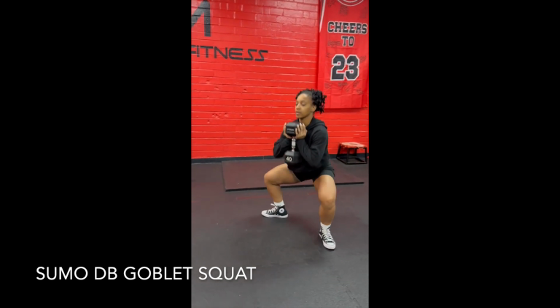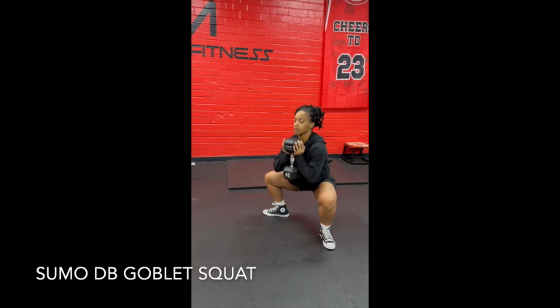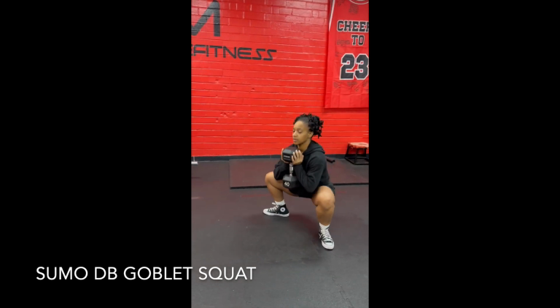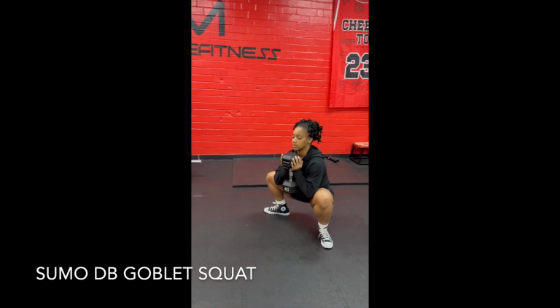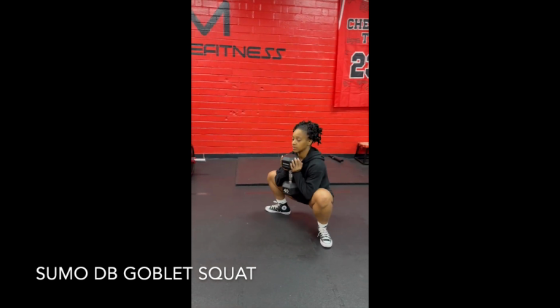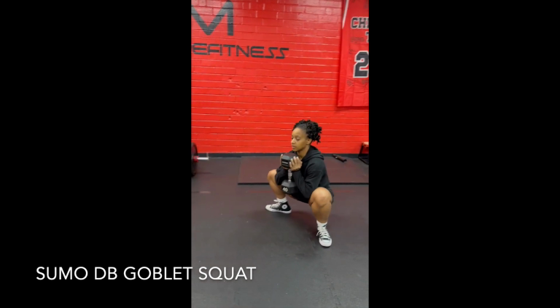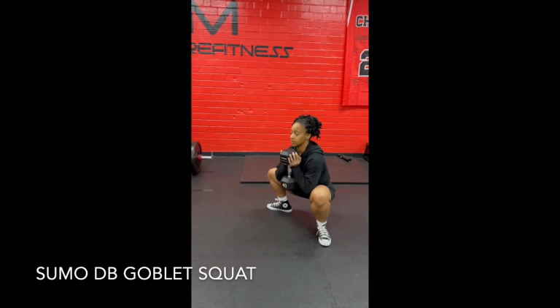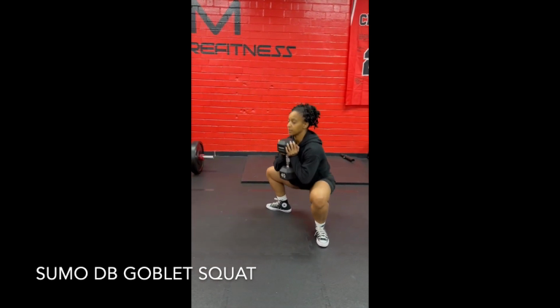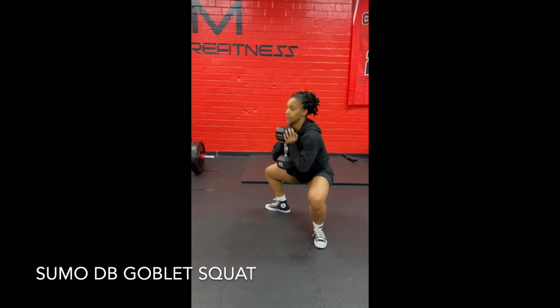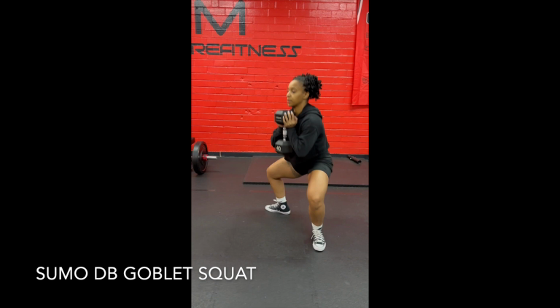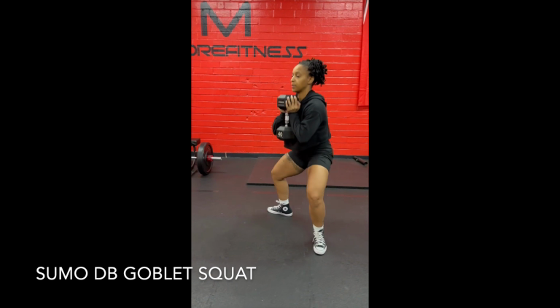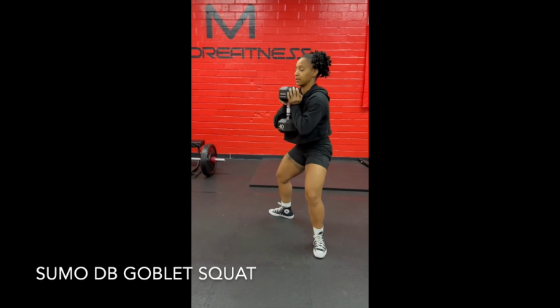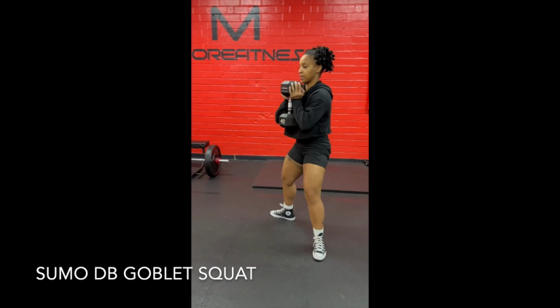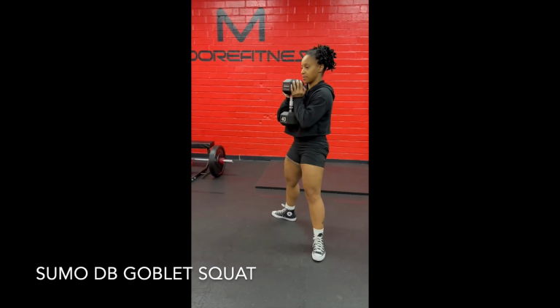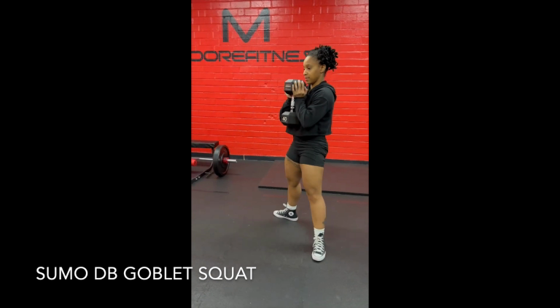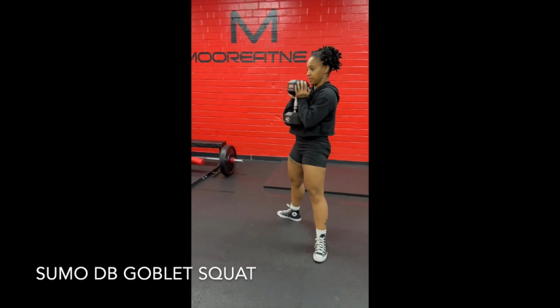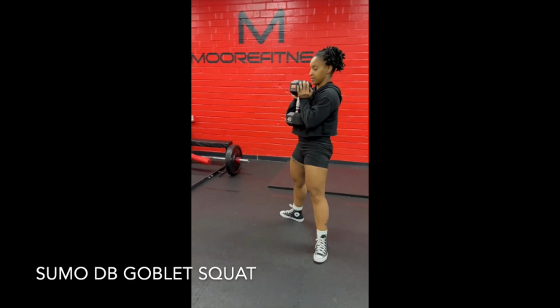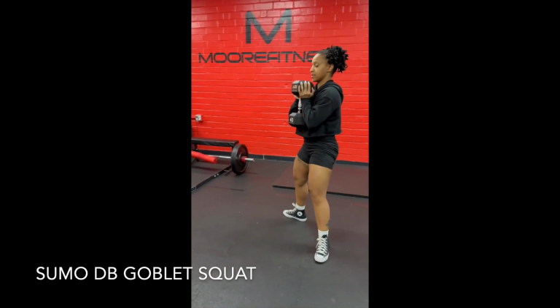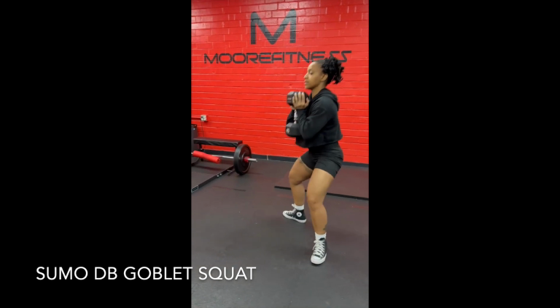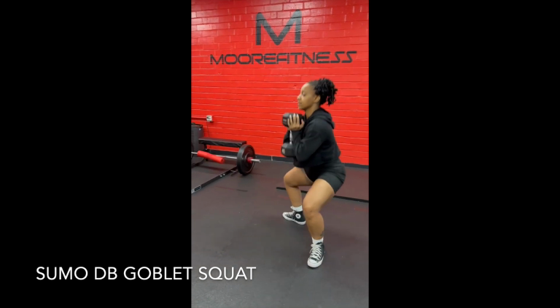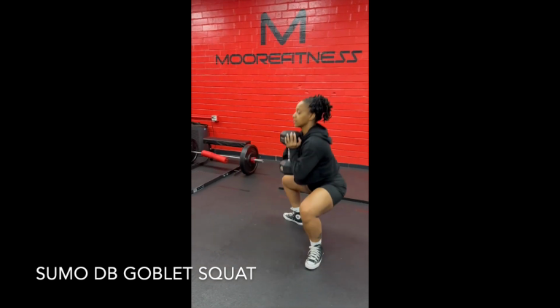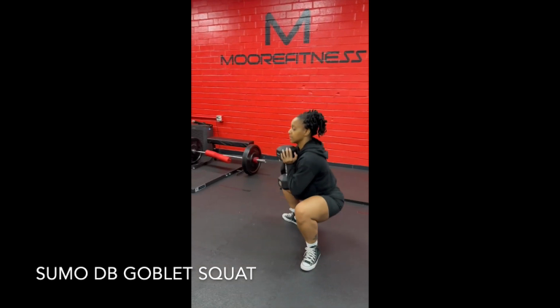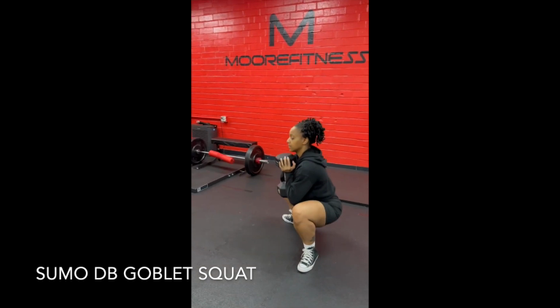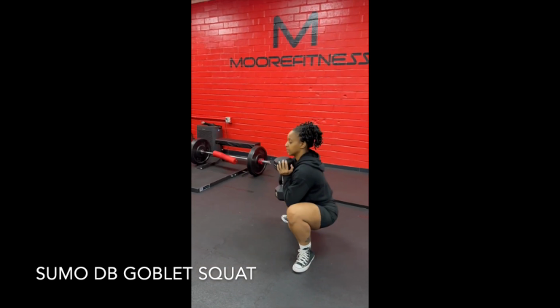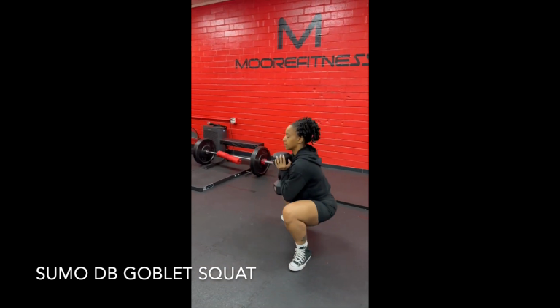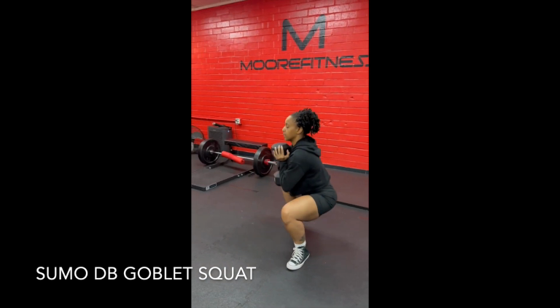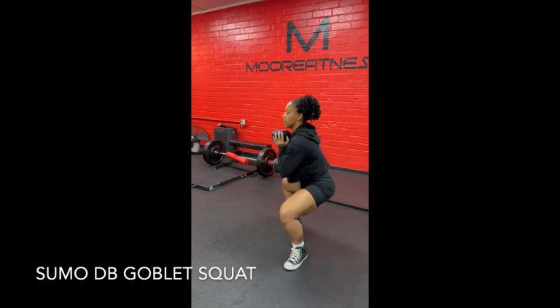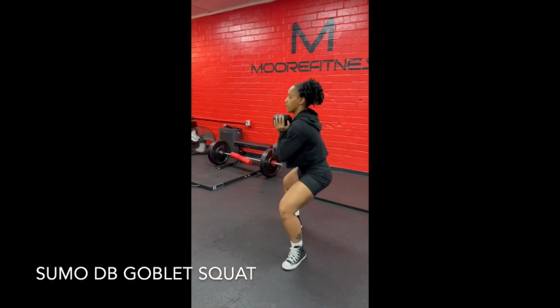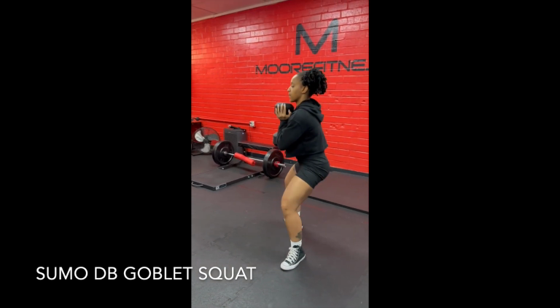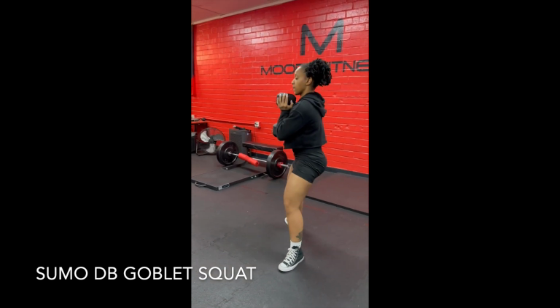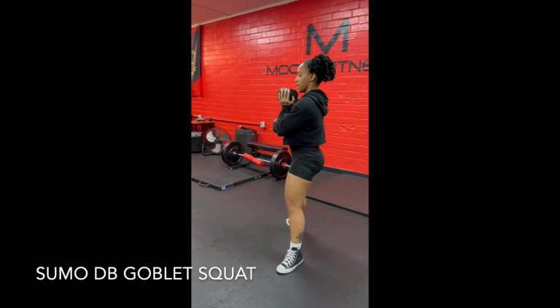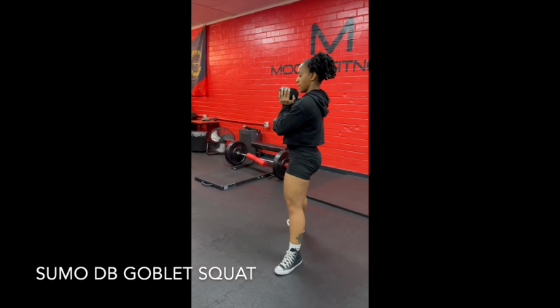Keeping the weight in your heels. Drive up through your heels, through the back of your legs, through your glutes. And you can squeeze your glutes at the top.